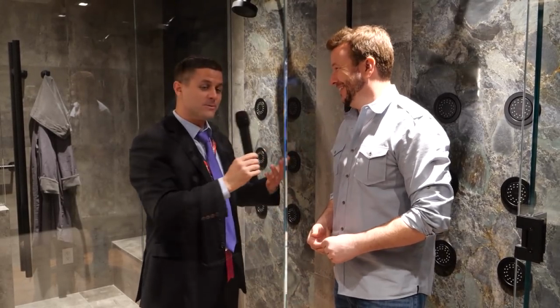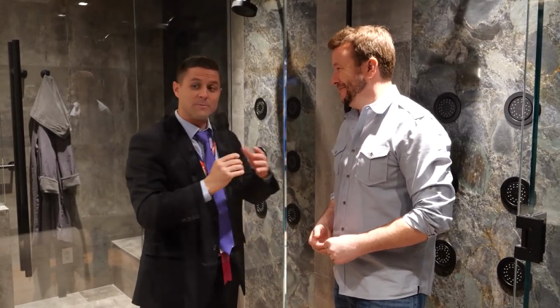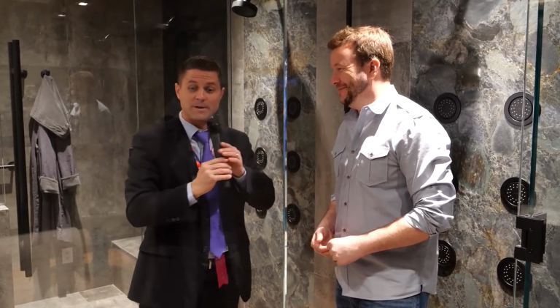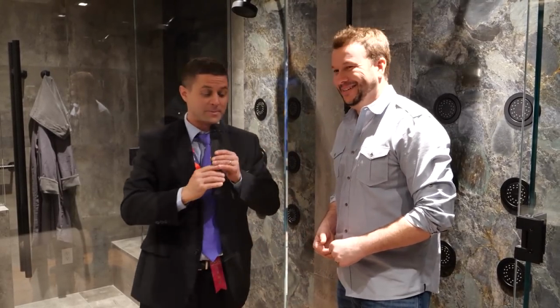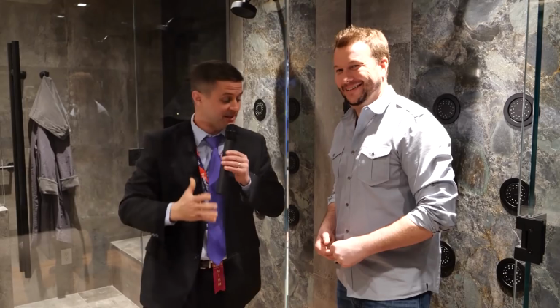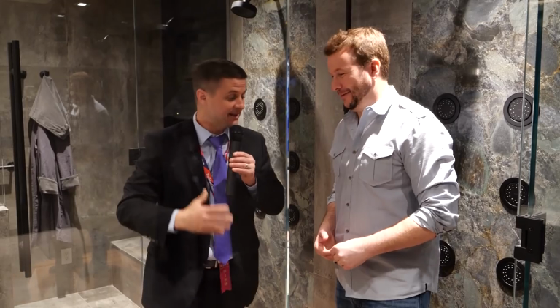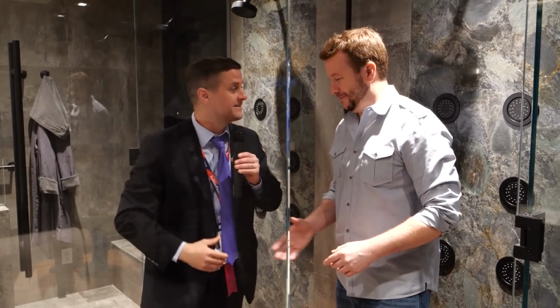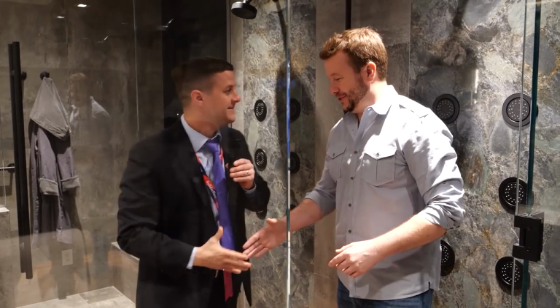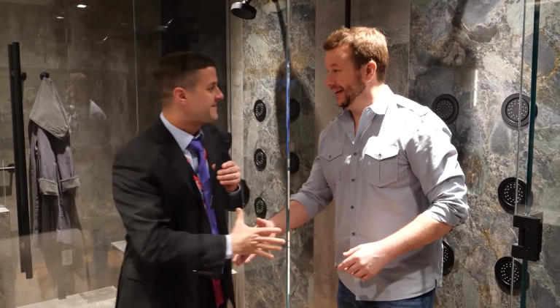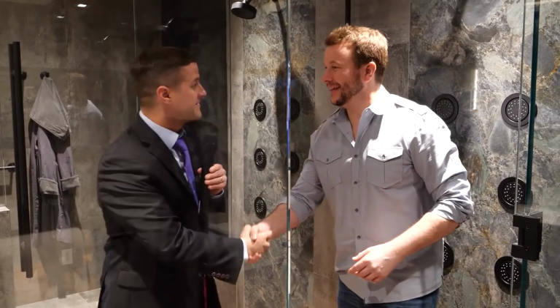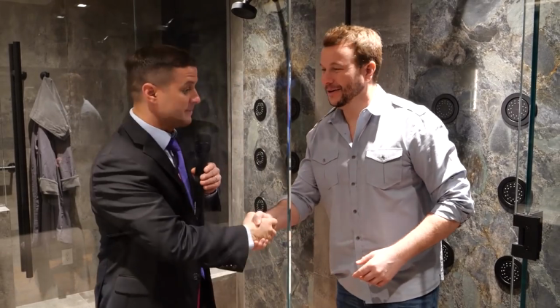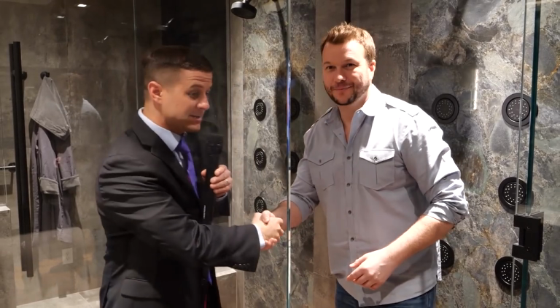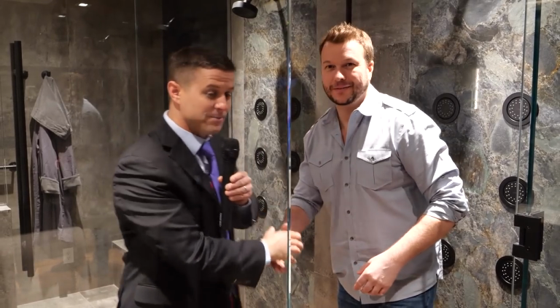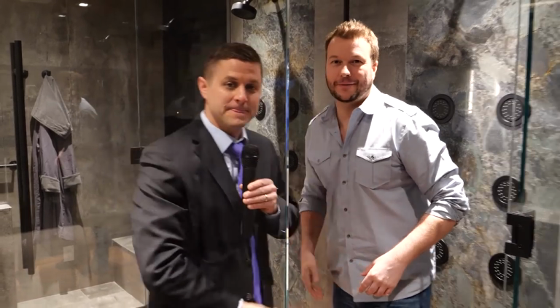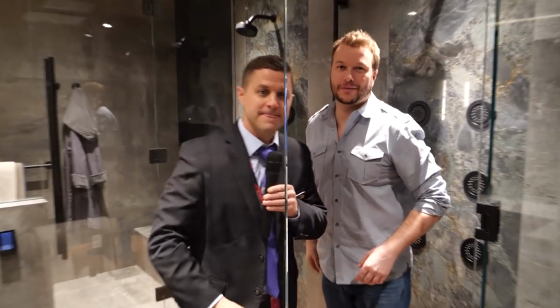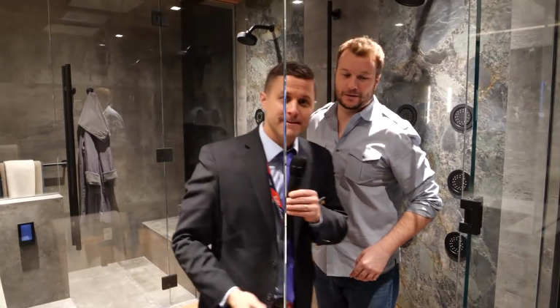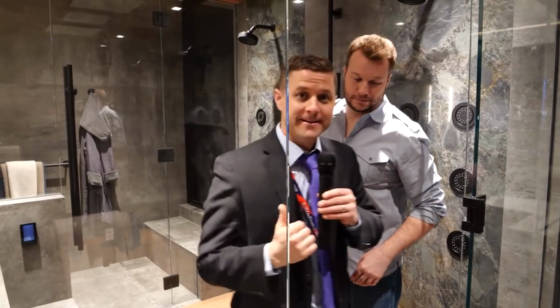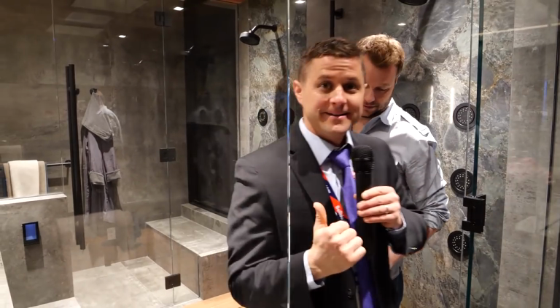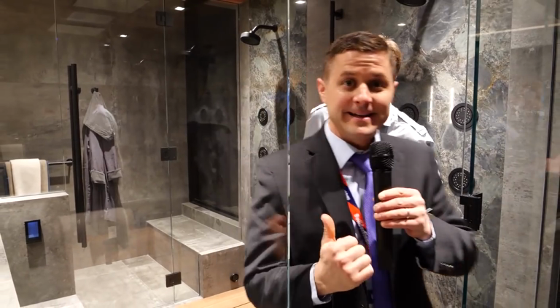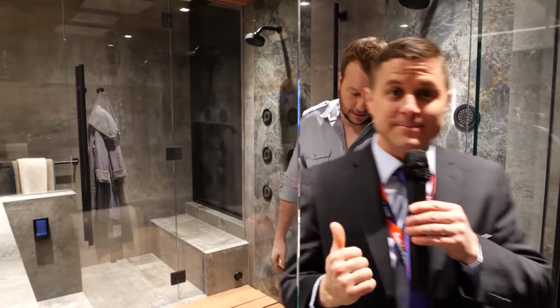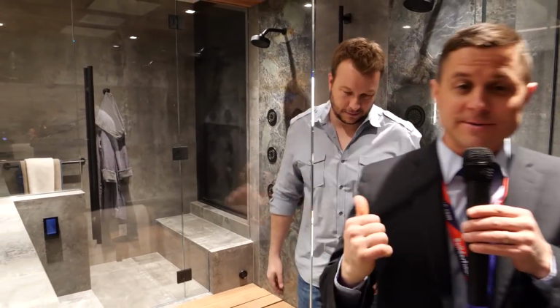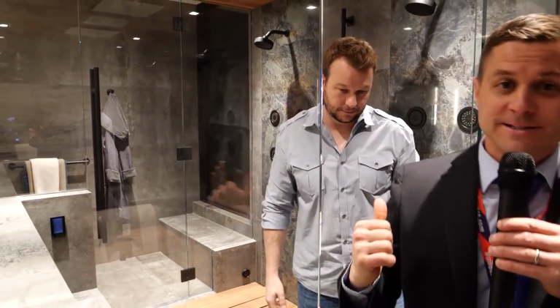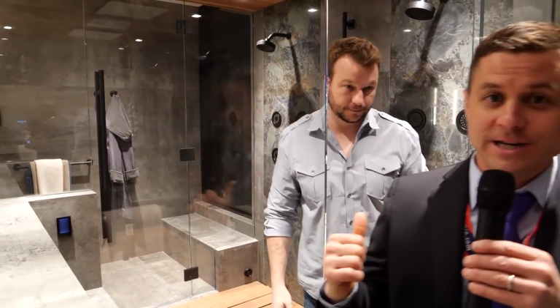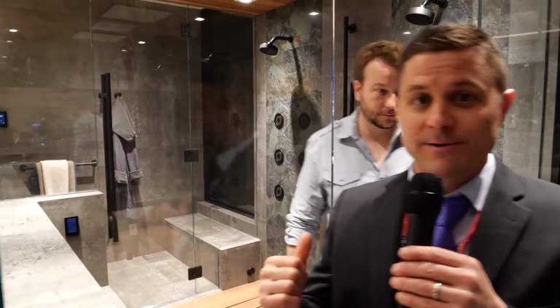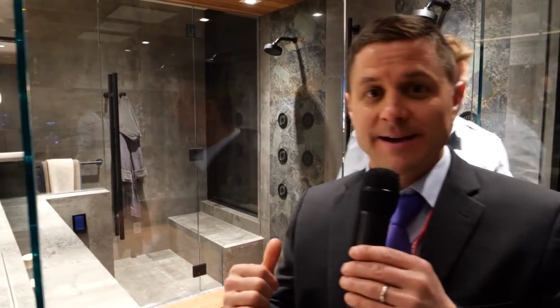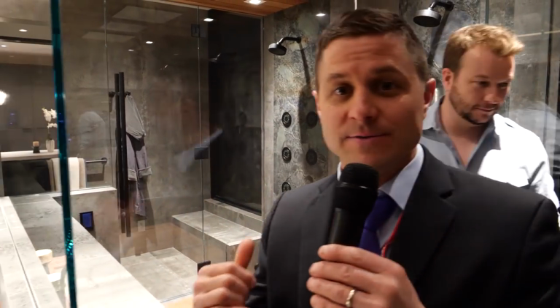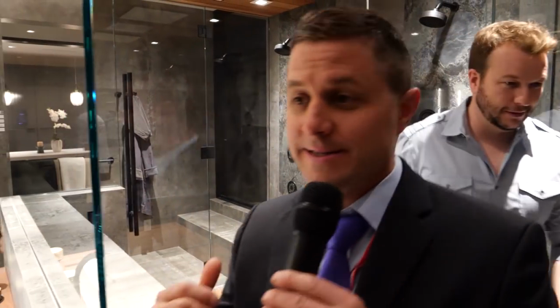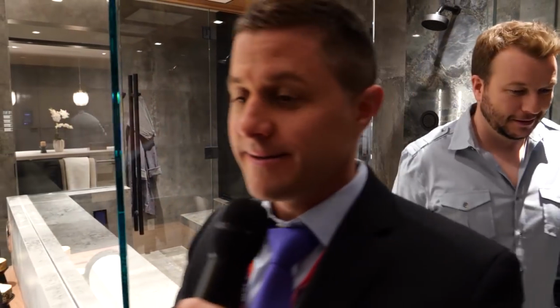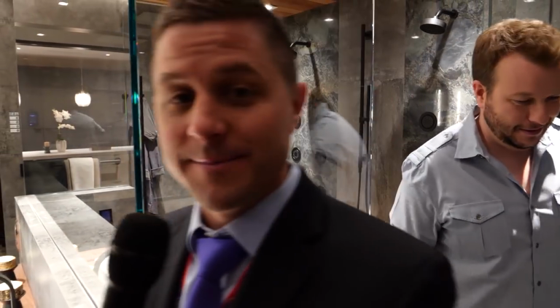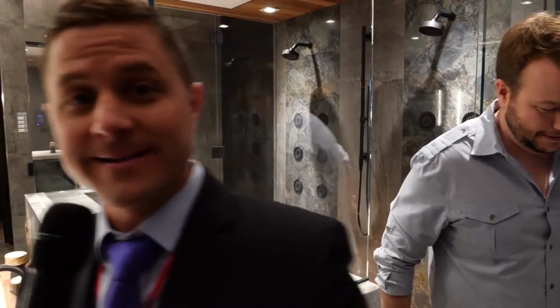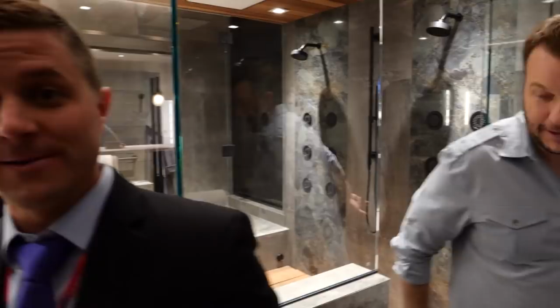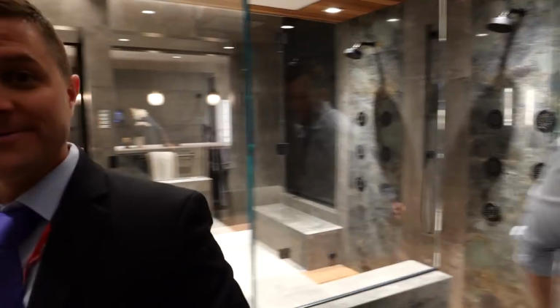We're proud of you, man. Thanks again, appreciate it. Amazing home. That's the most amazing shower I've ever seen in my entire life.